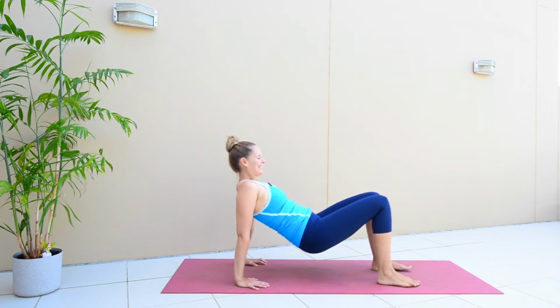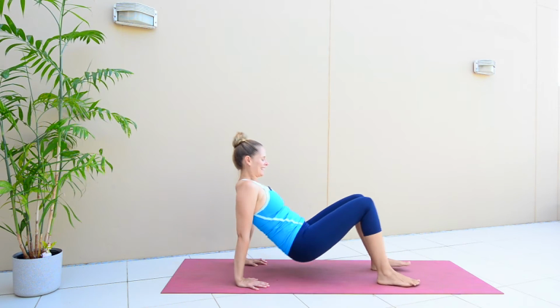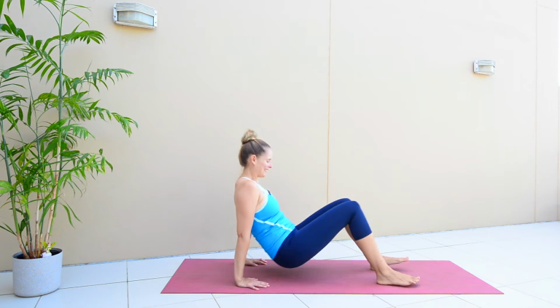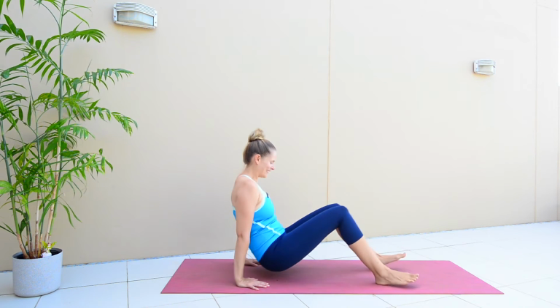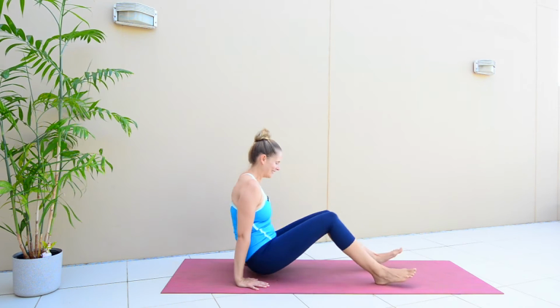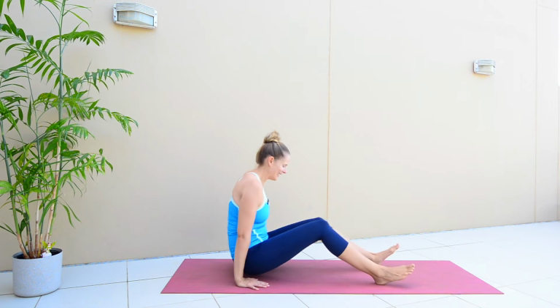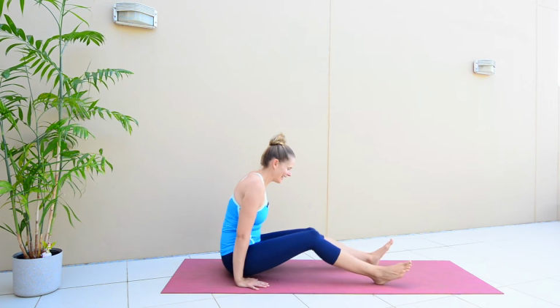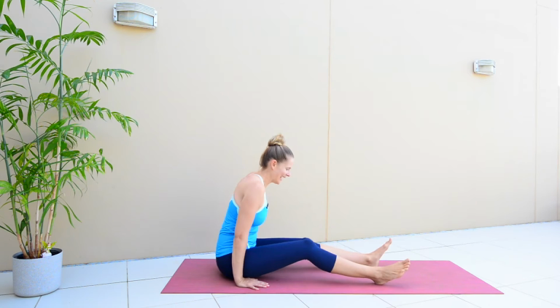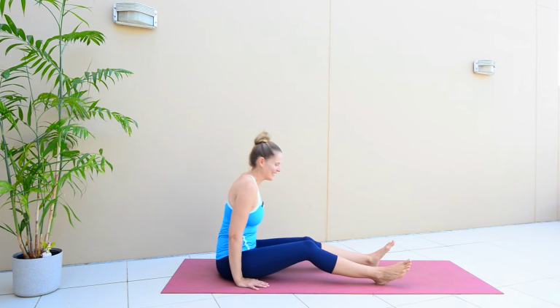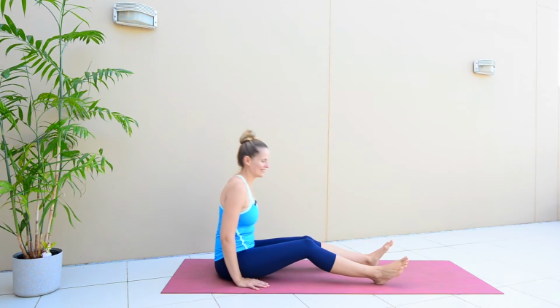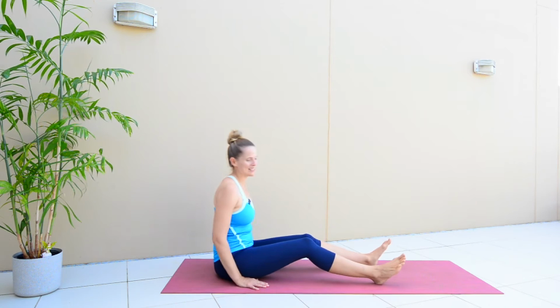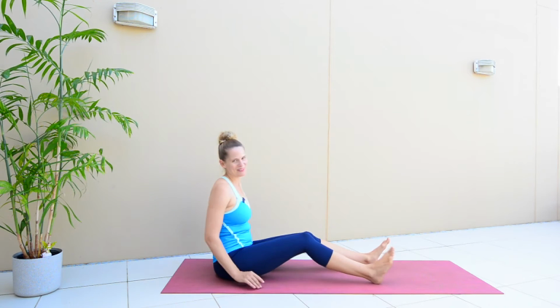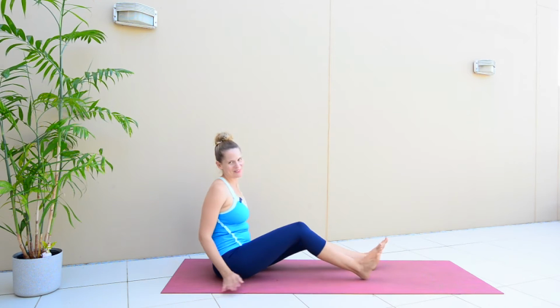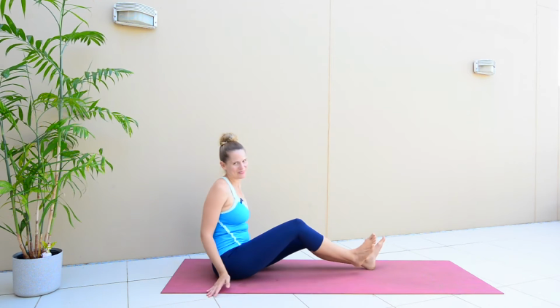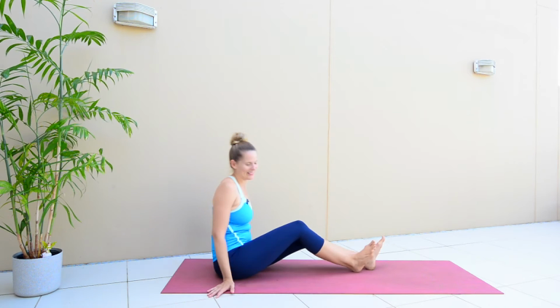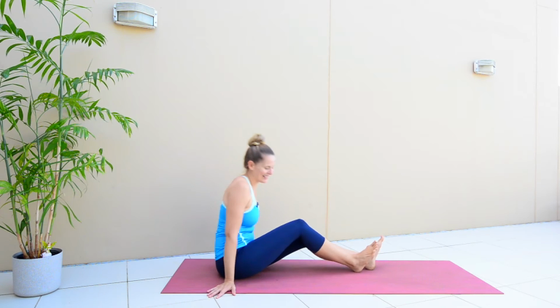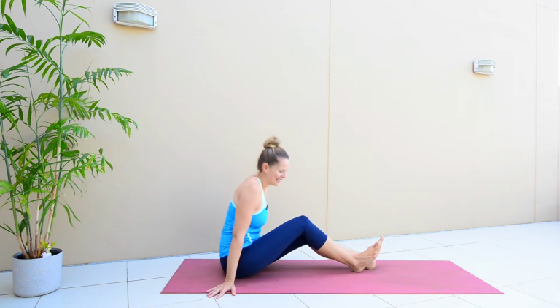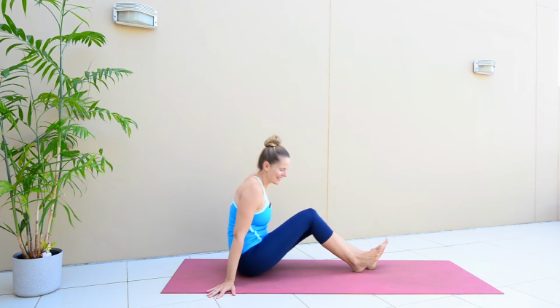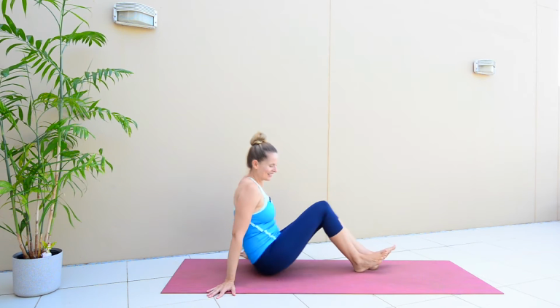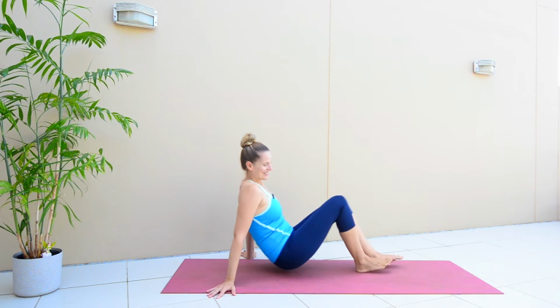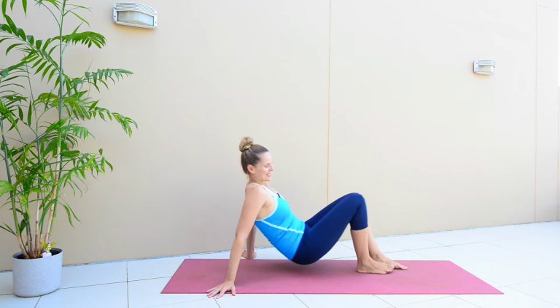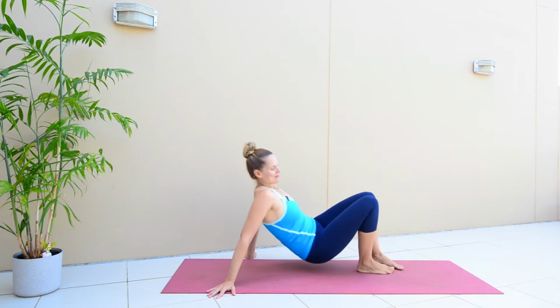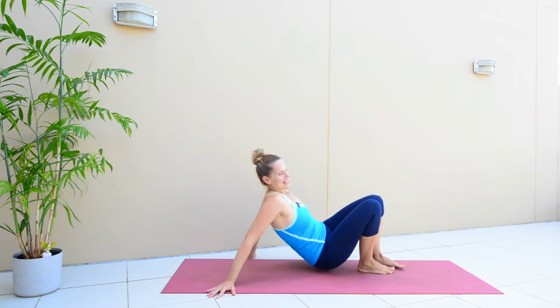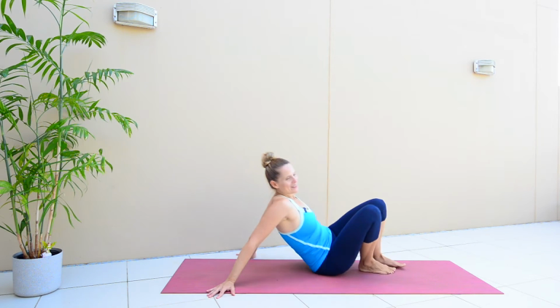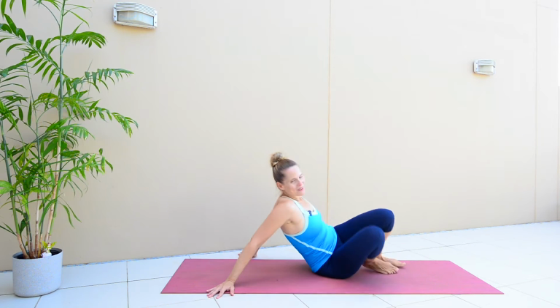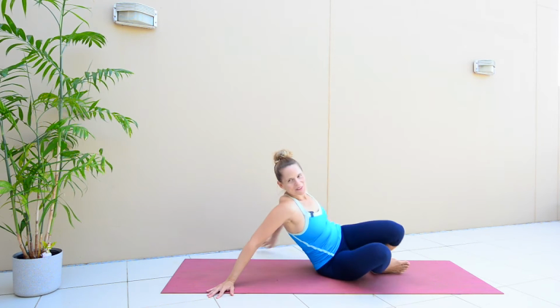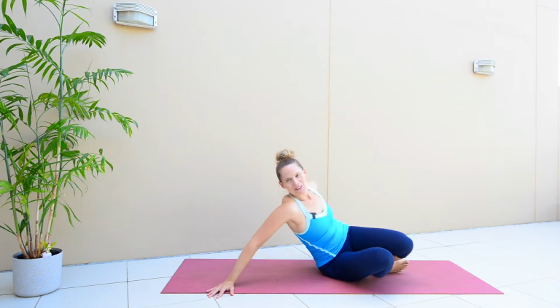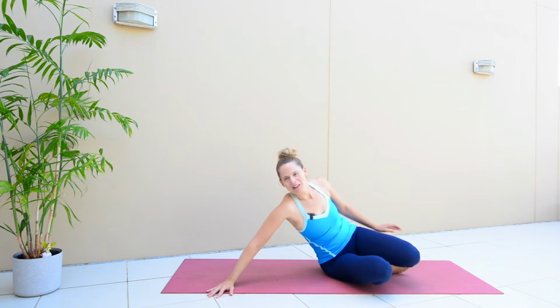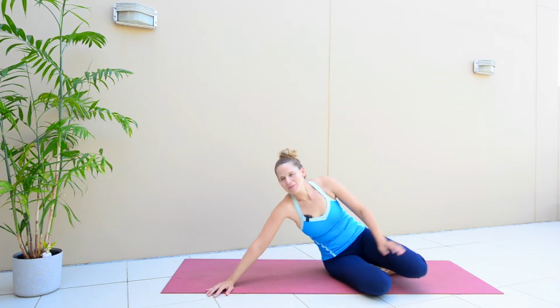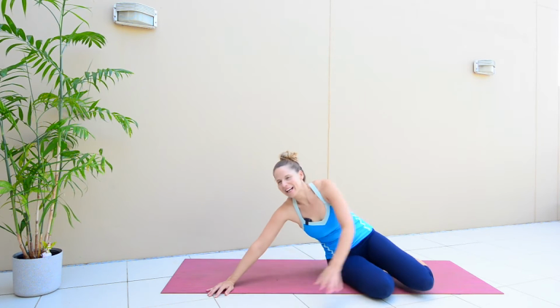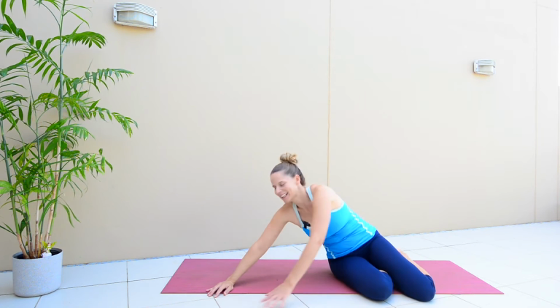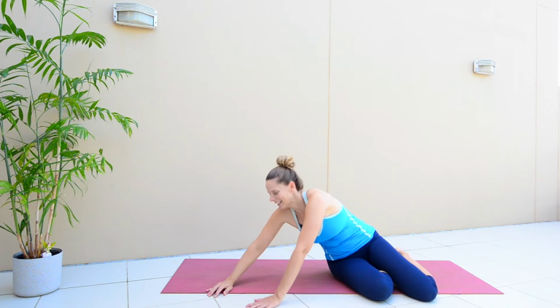All right, hand release. Beautiful work. Let's come down onto our back now.